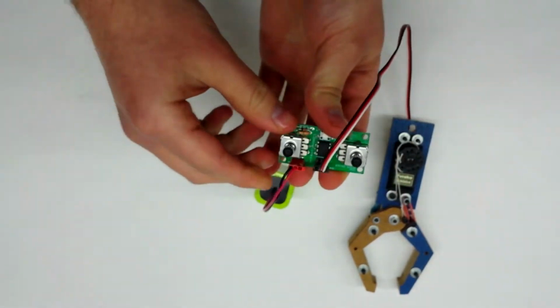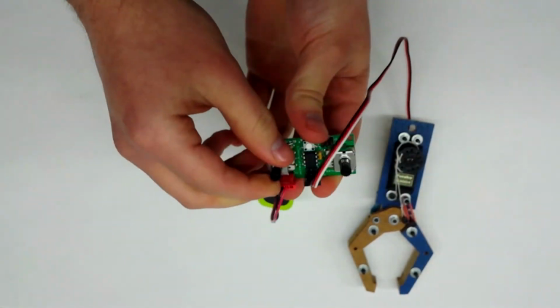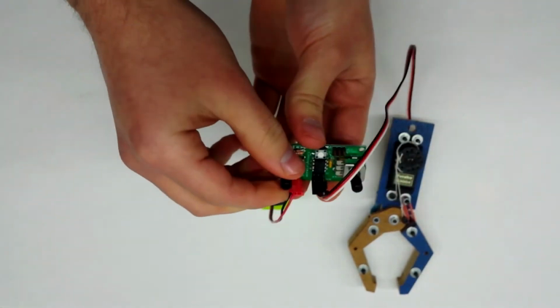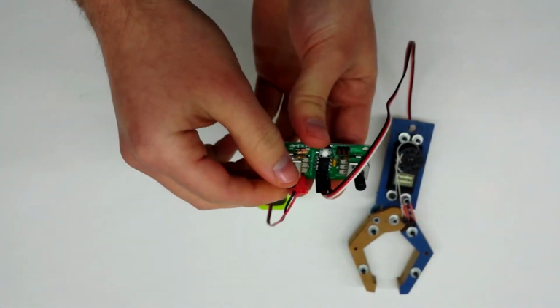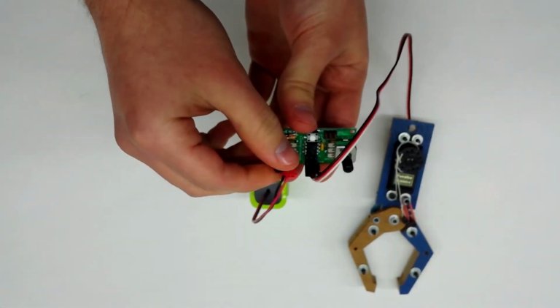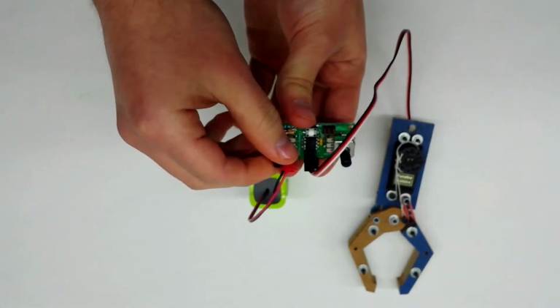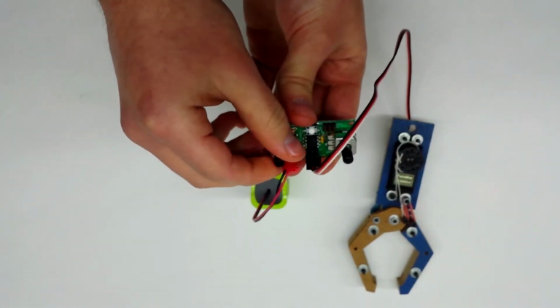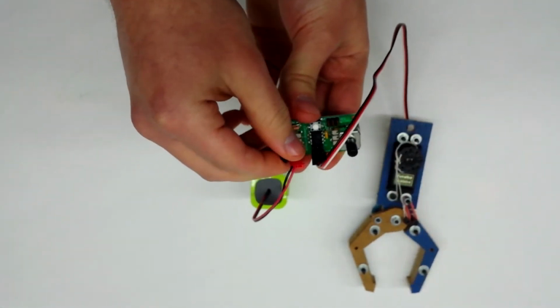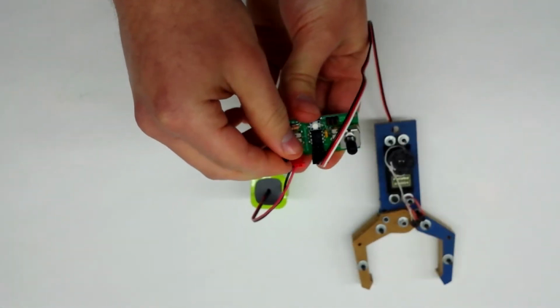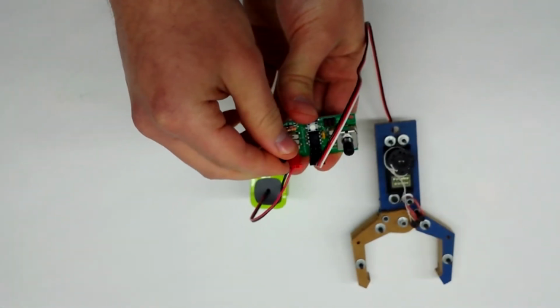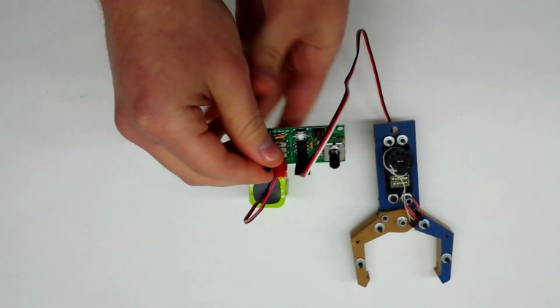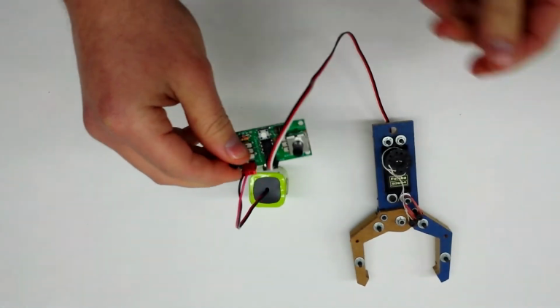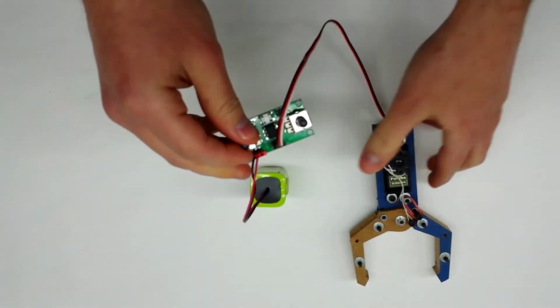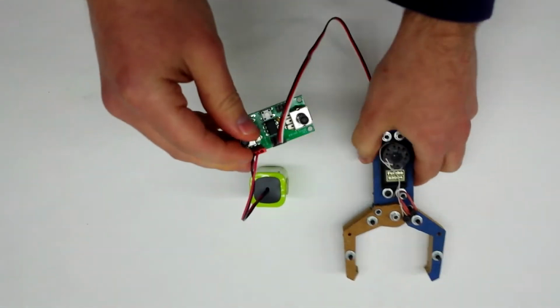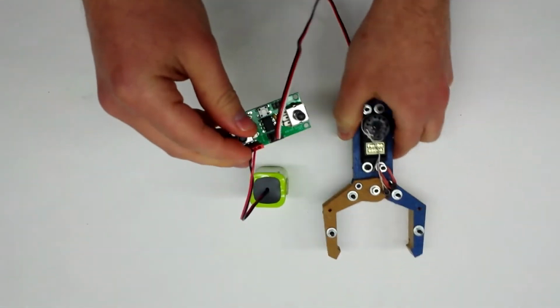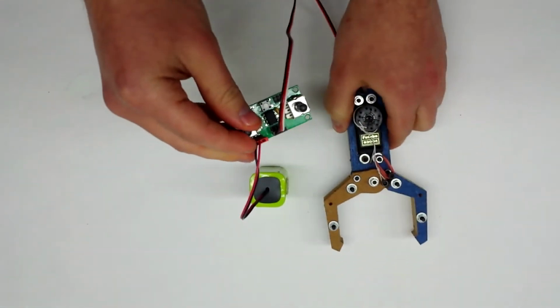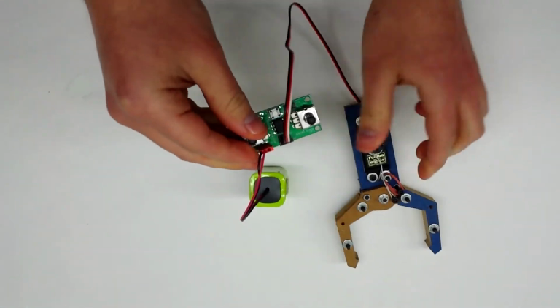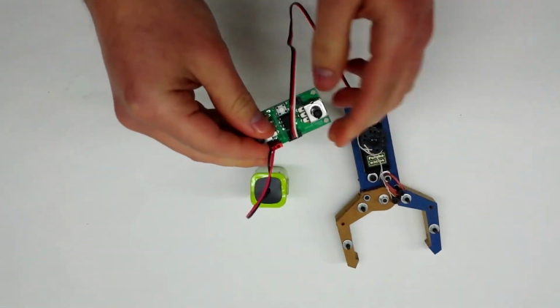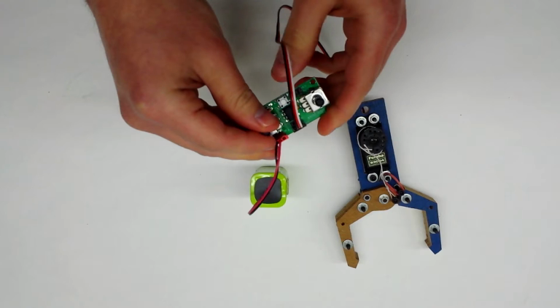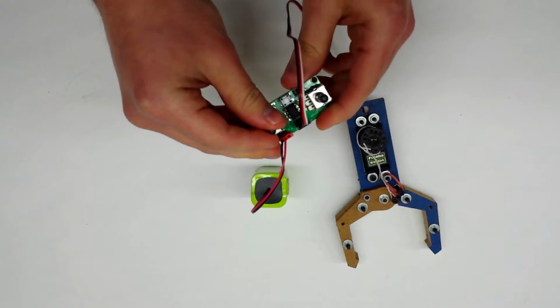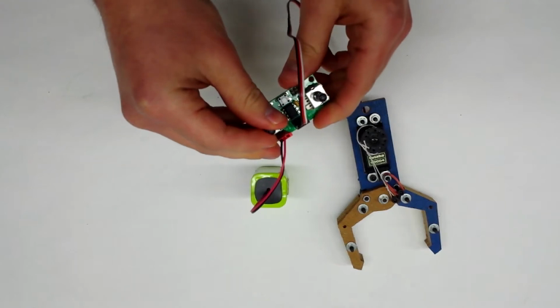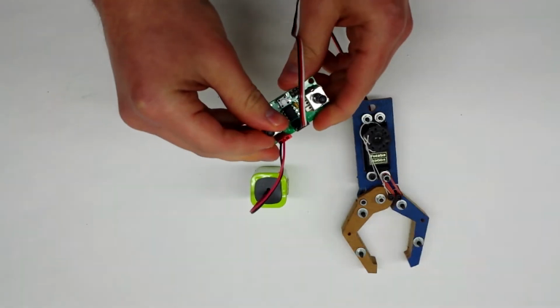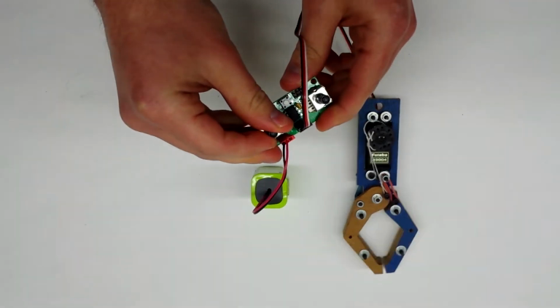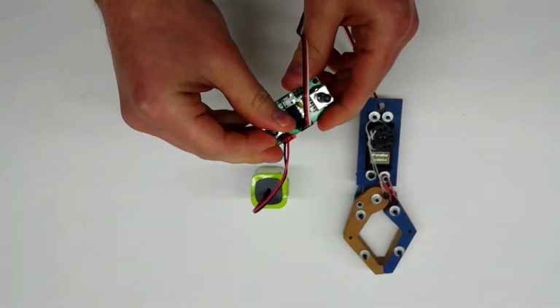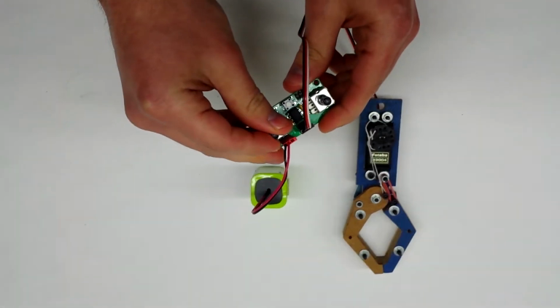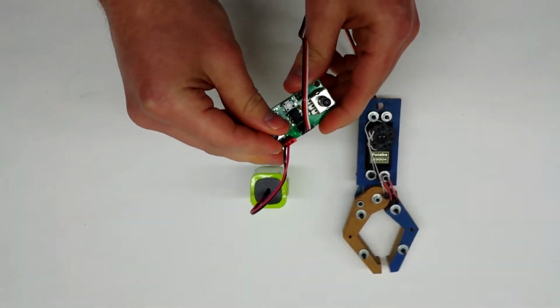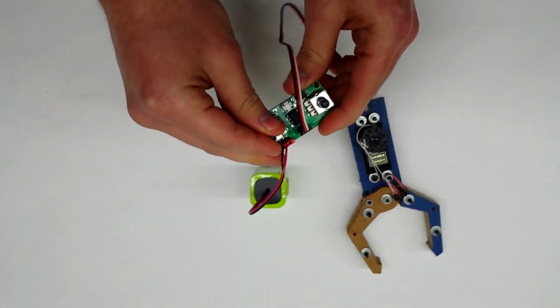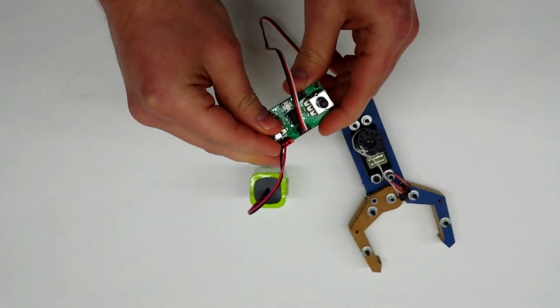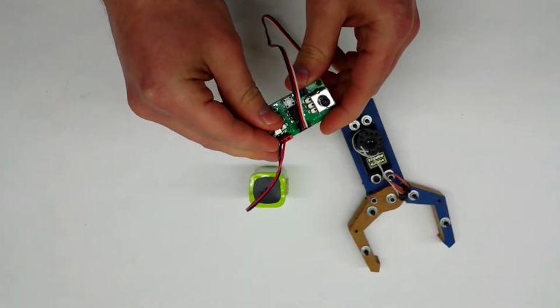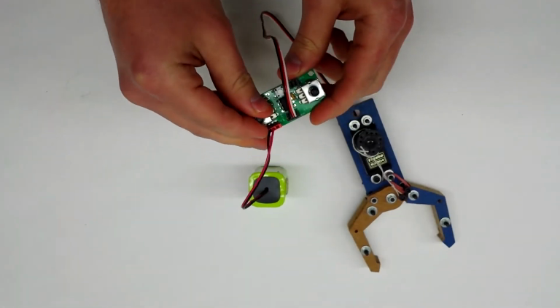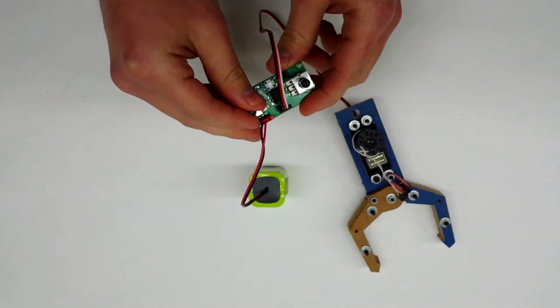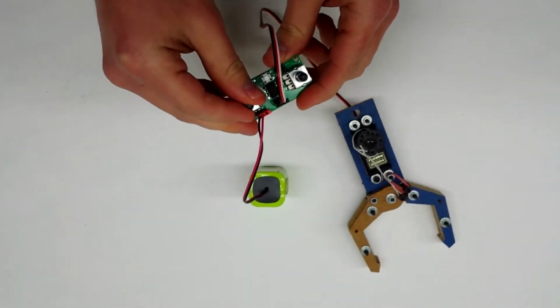At this point you can use the joystick to control the cloth.